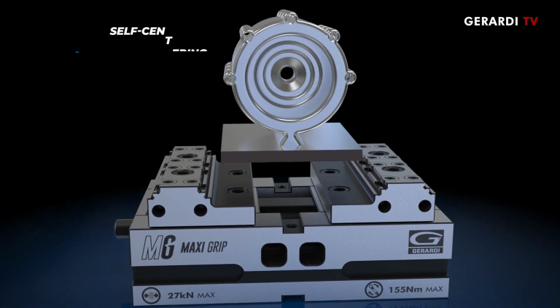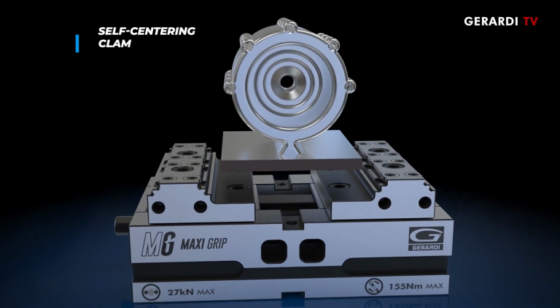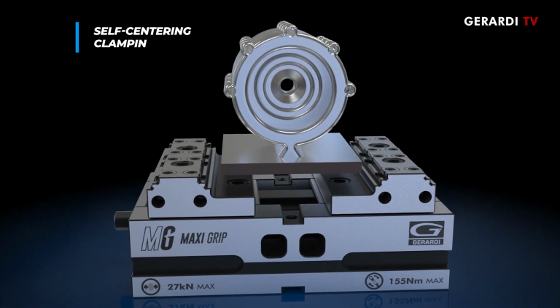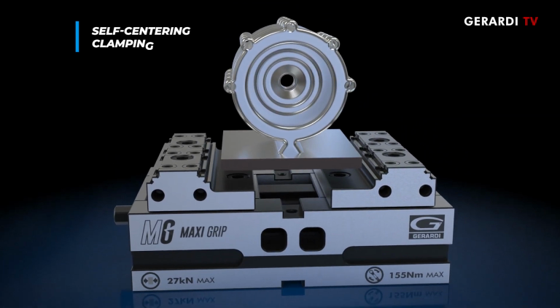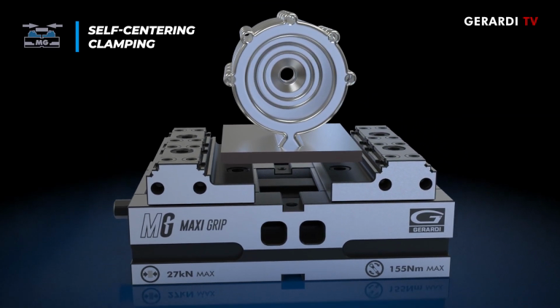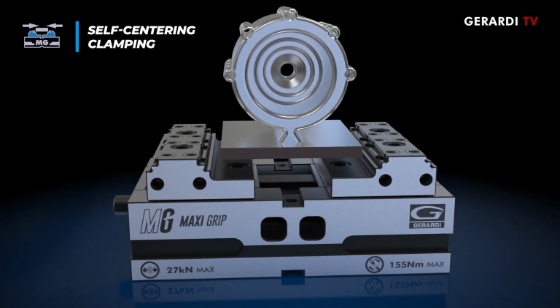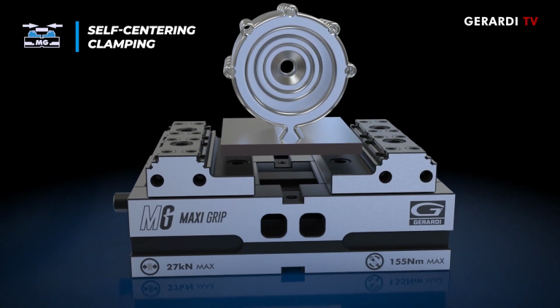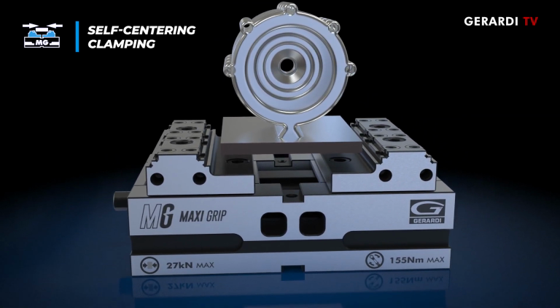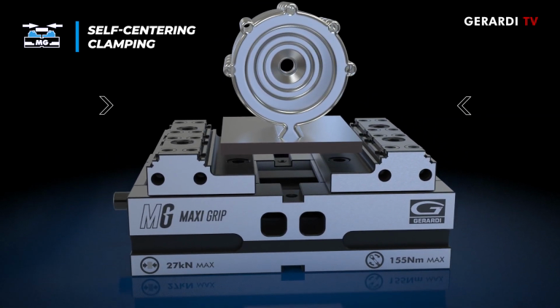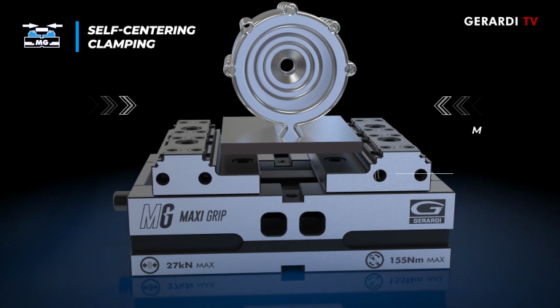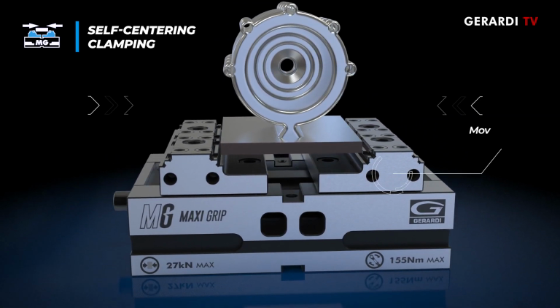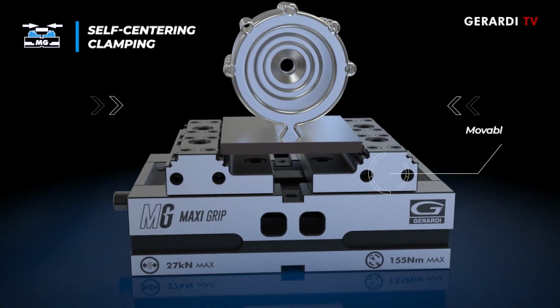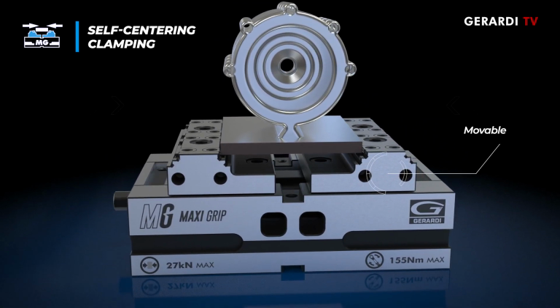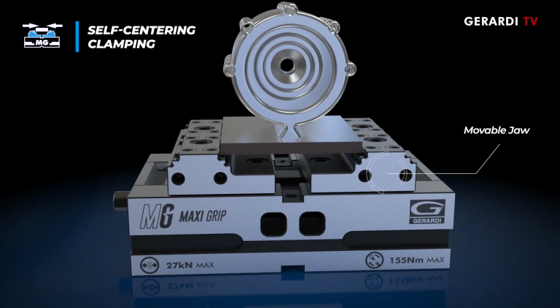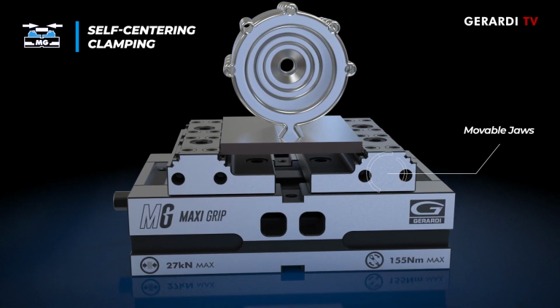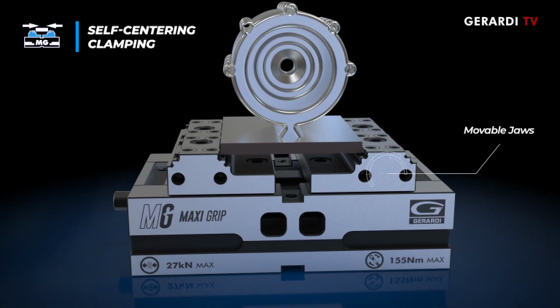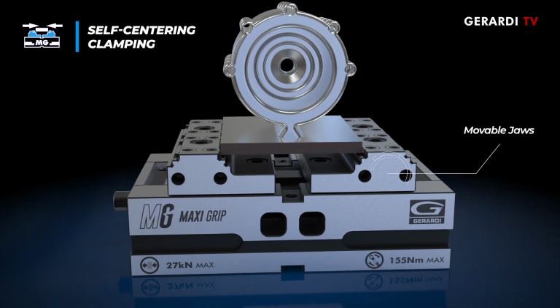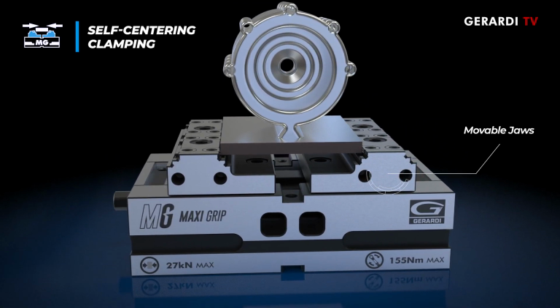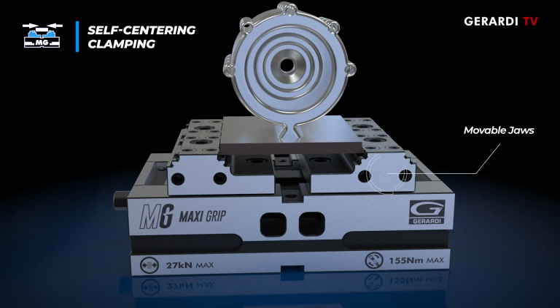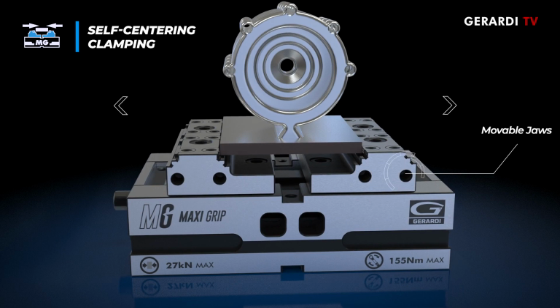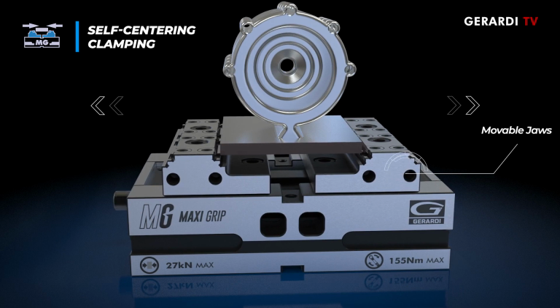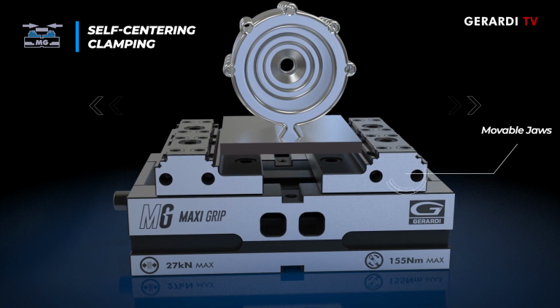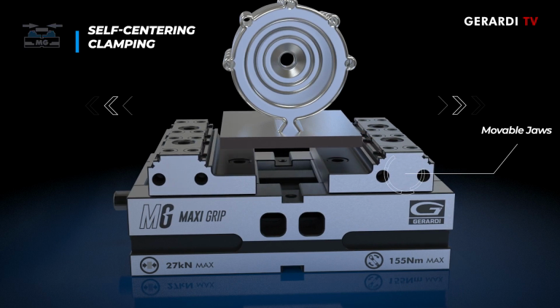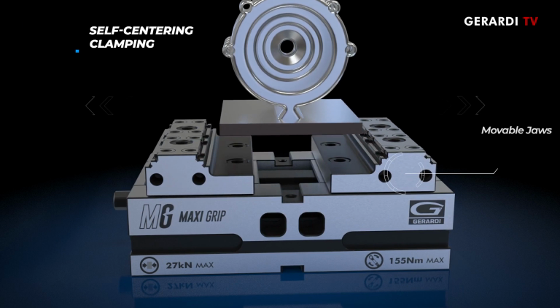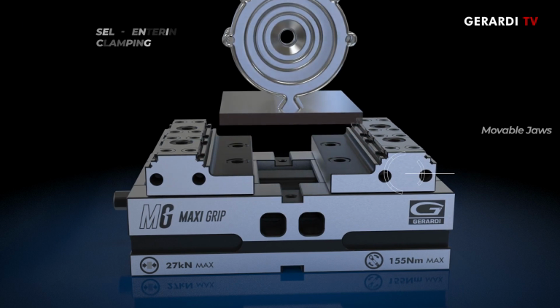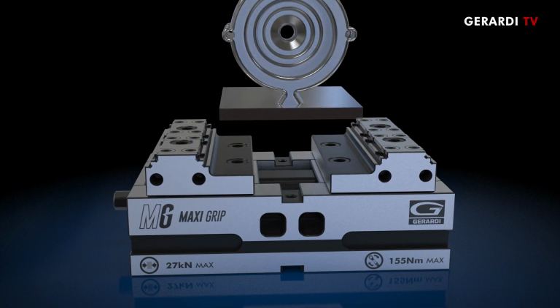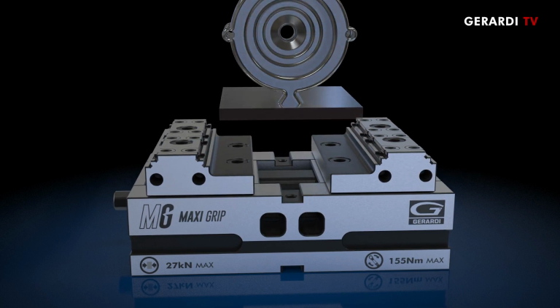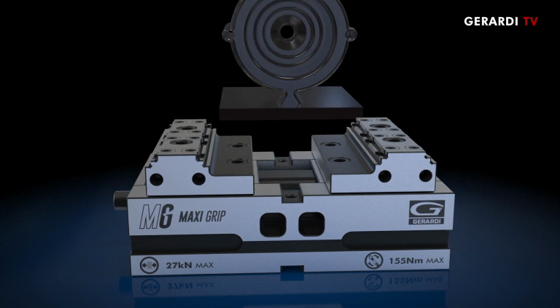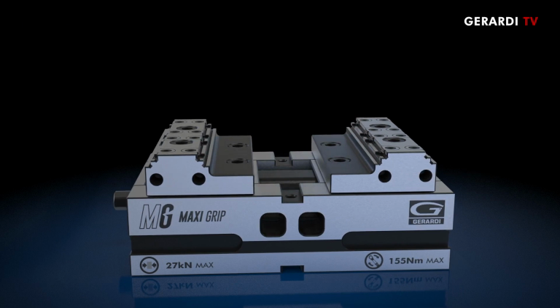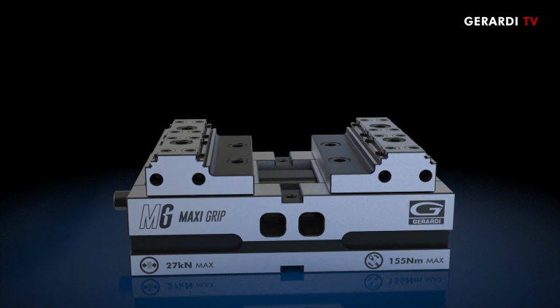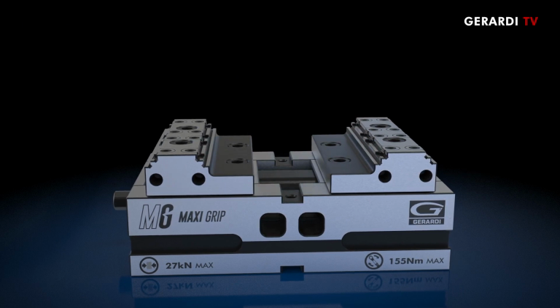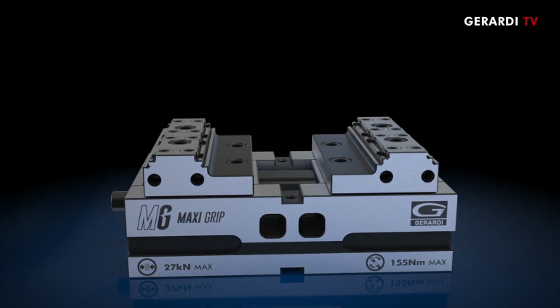During the self-centering clamping, the workpiece will be clamped by the vise and automatically centered thanks to the setting process previously done.